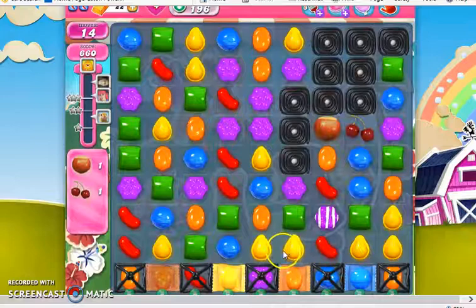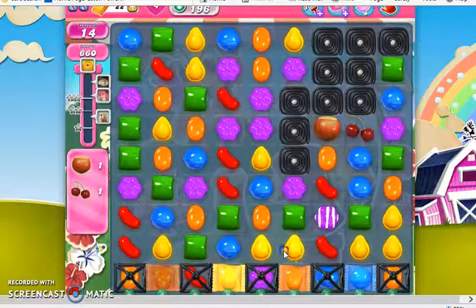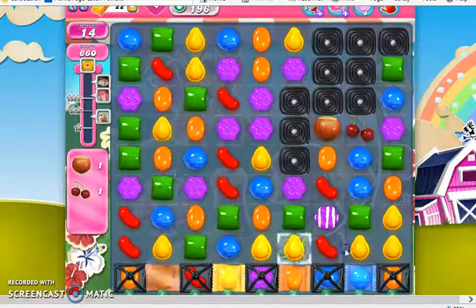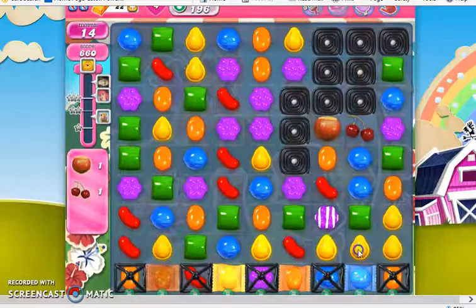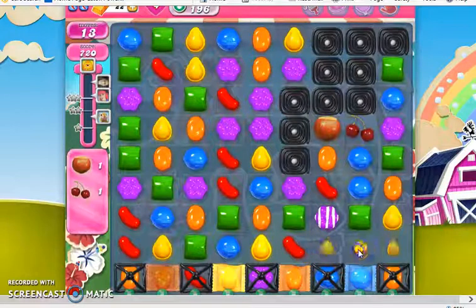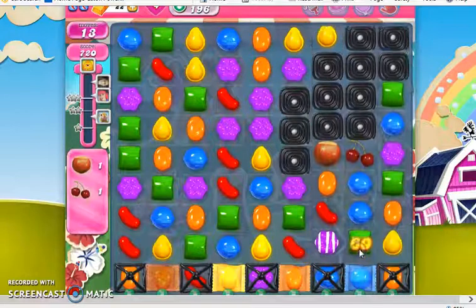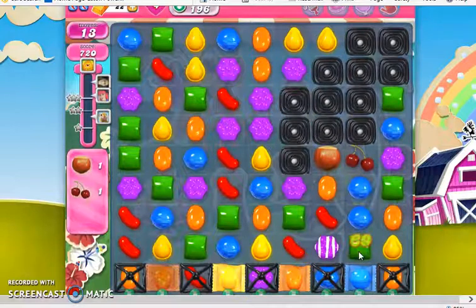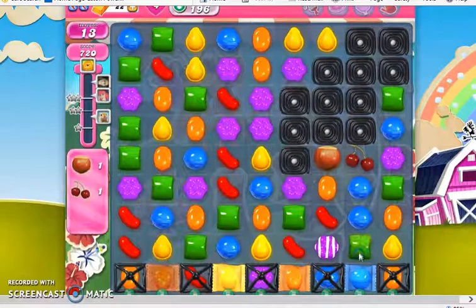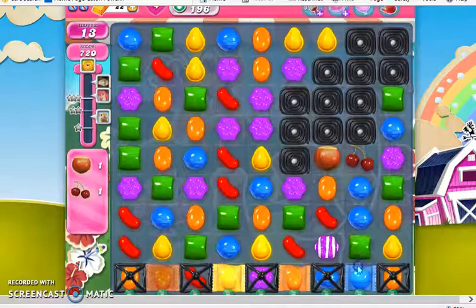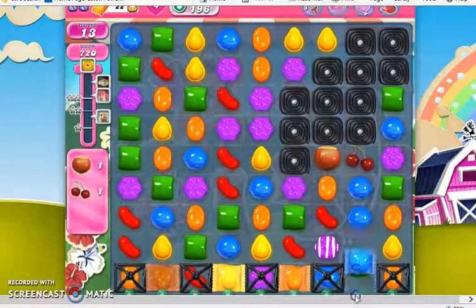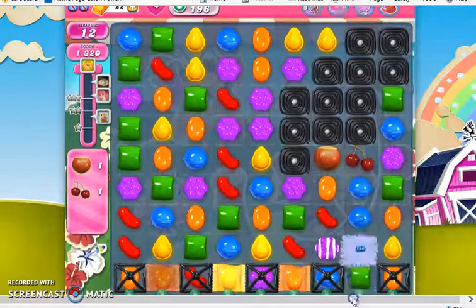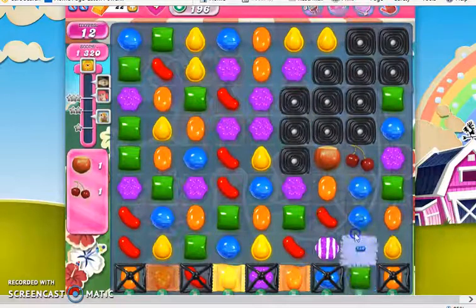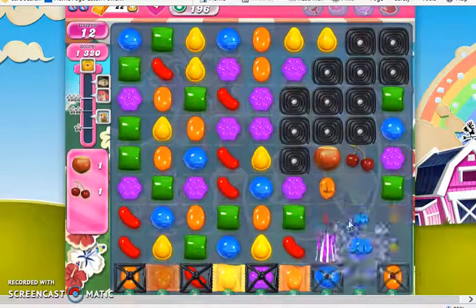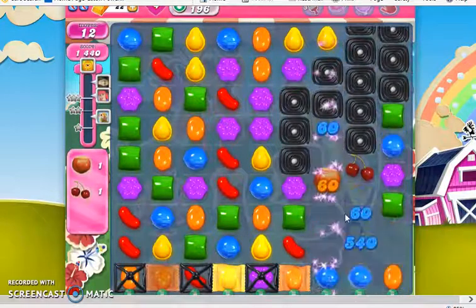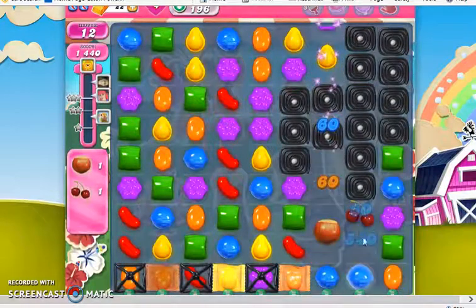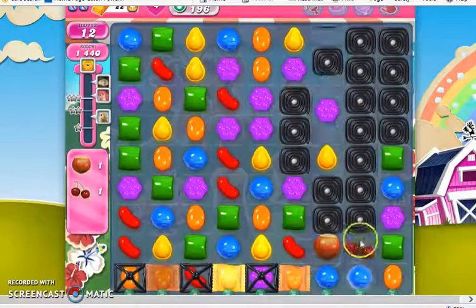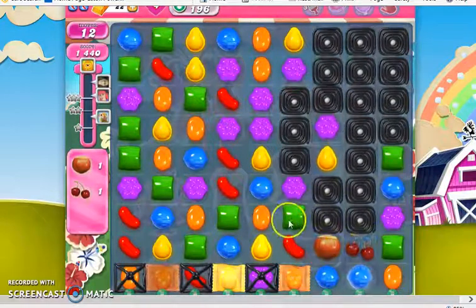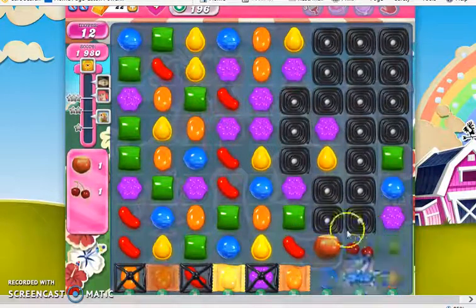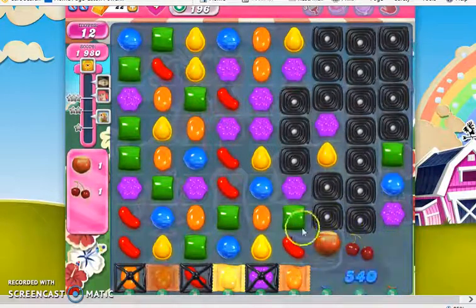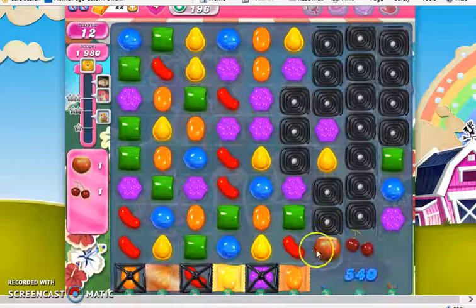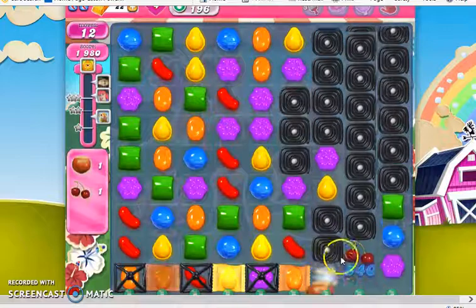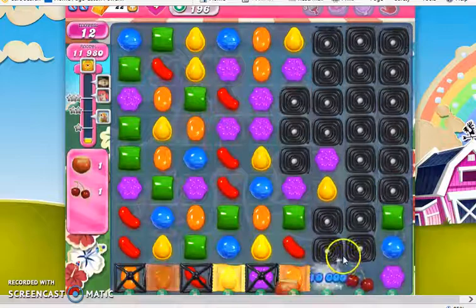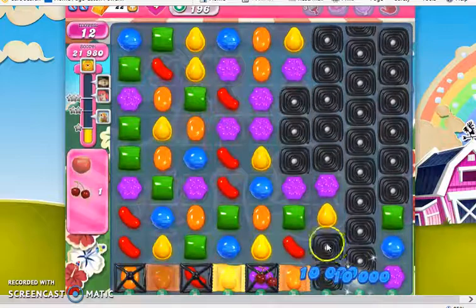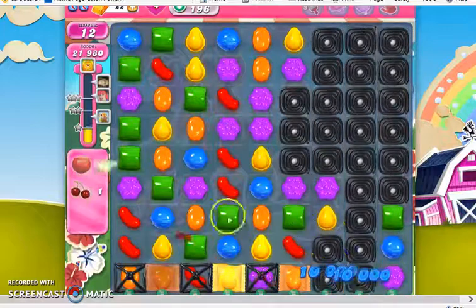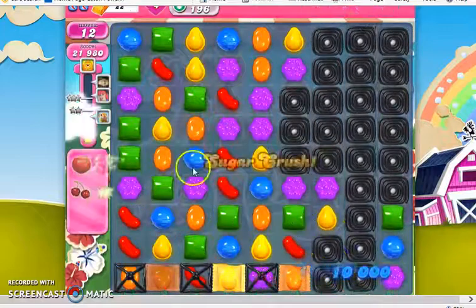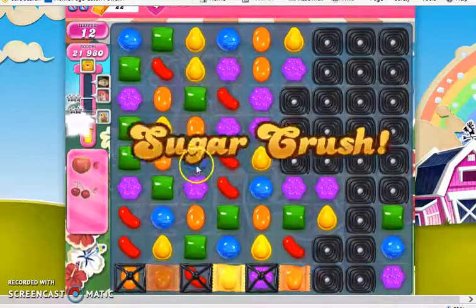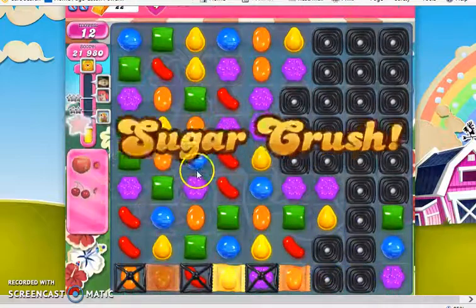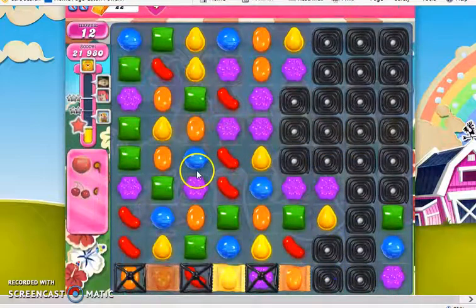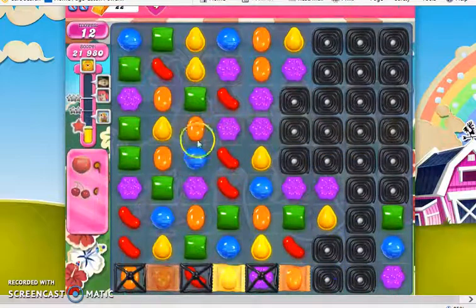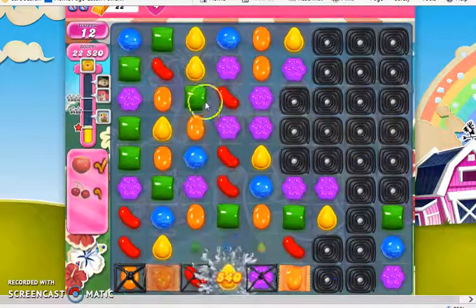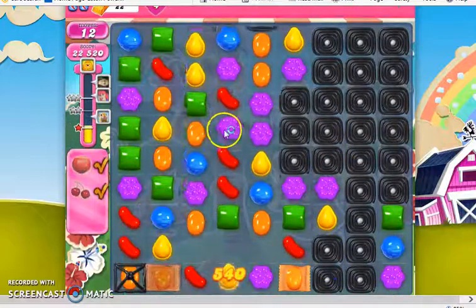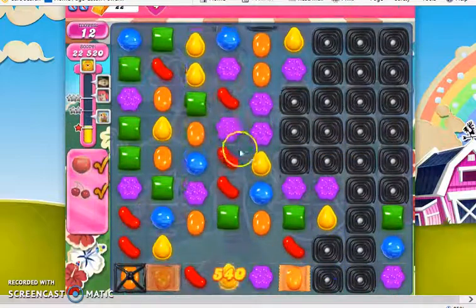Here though, I think that as long as I just scoop this up, I can bring both my ingredients down. So that's how we beat level 196.